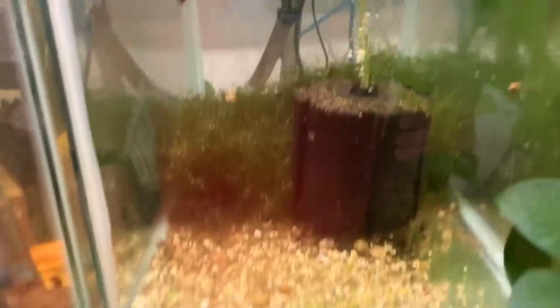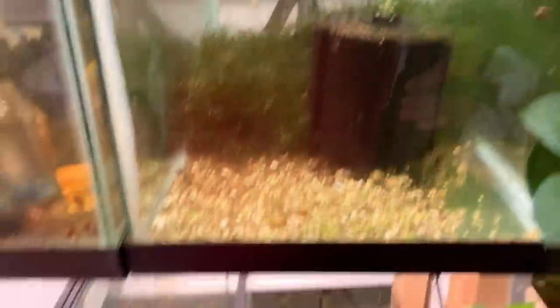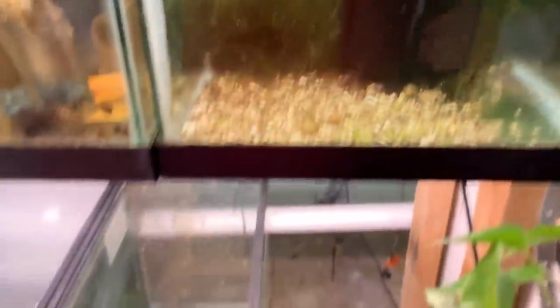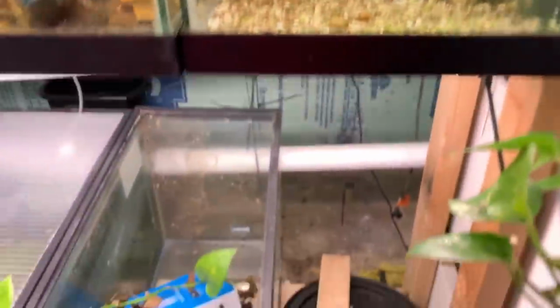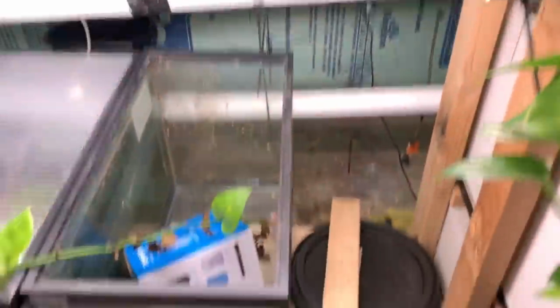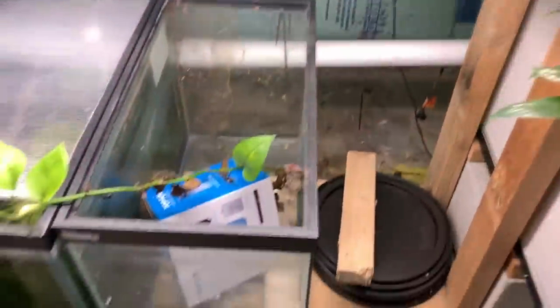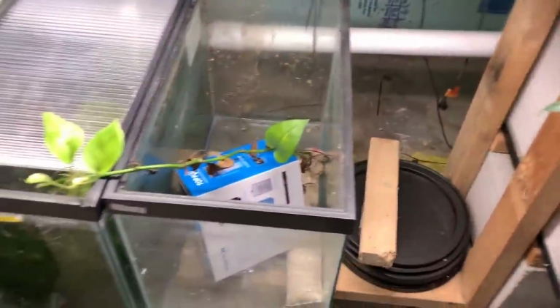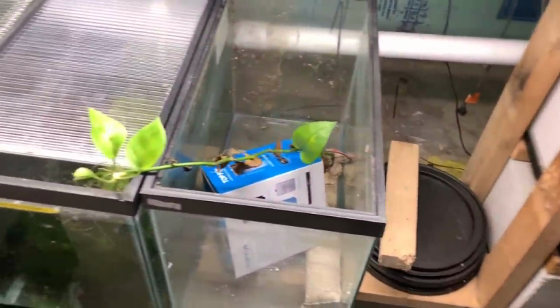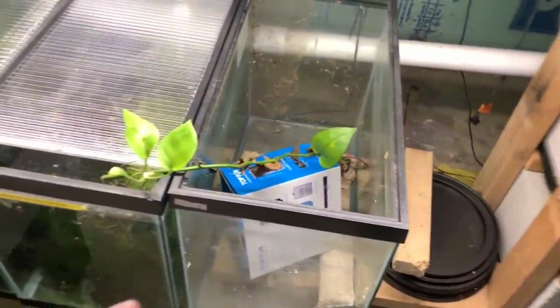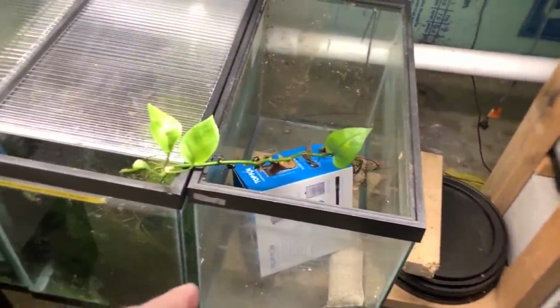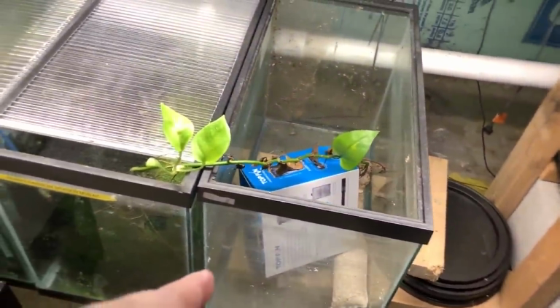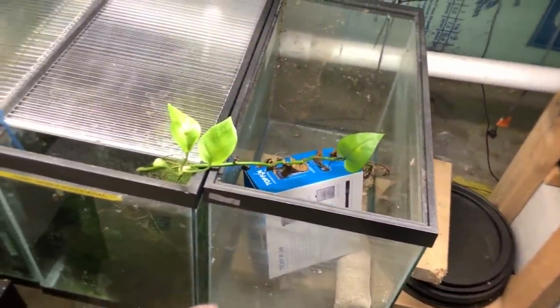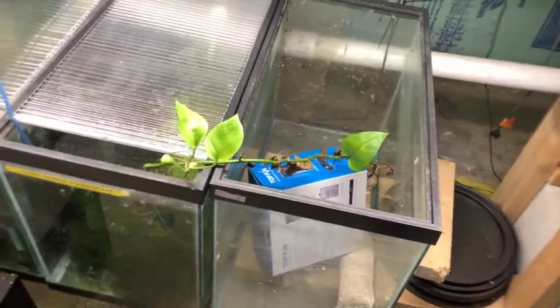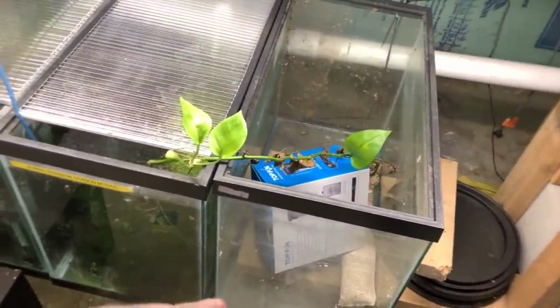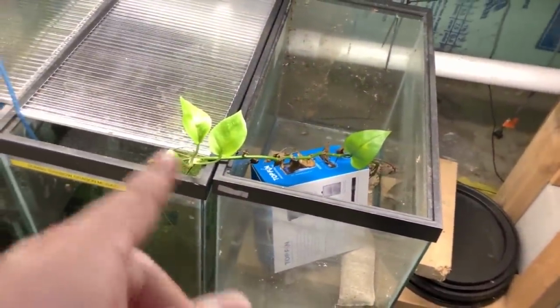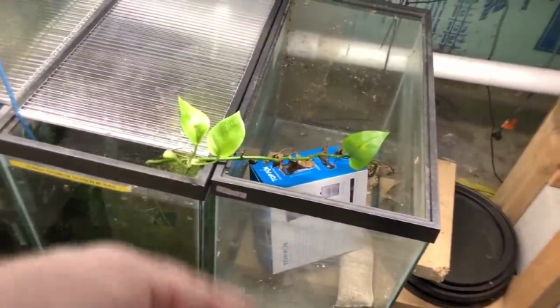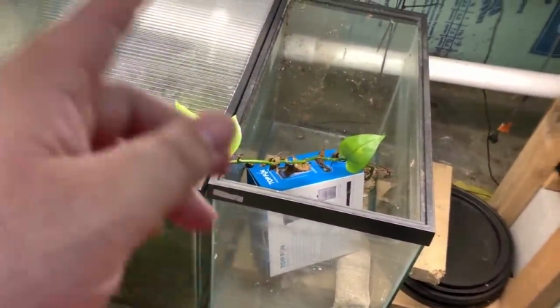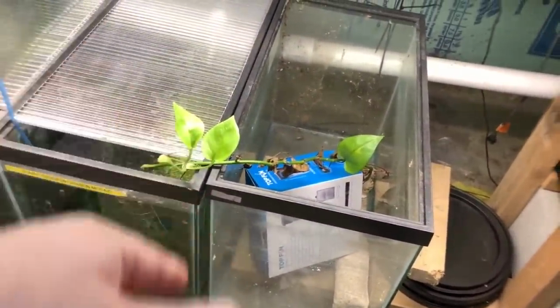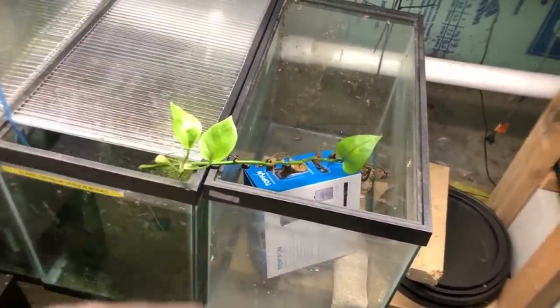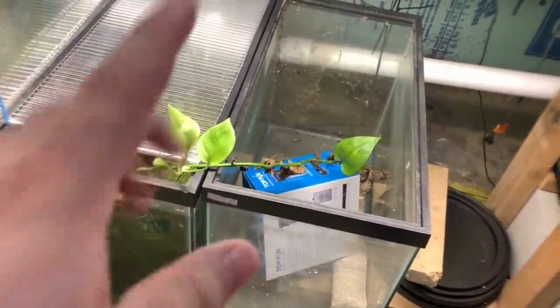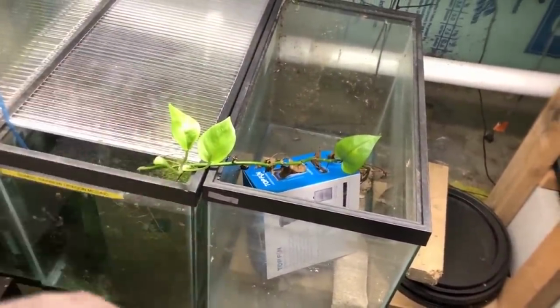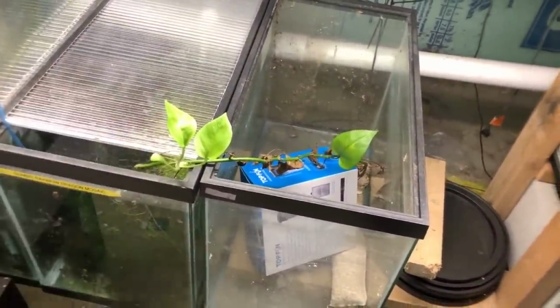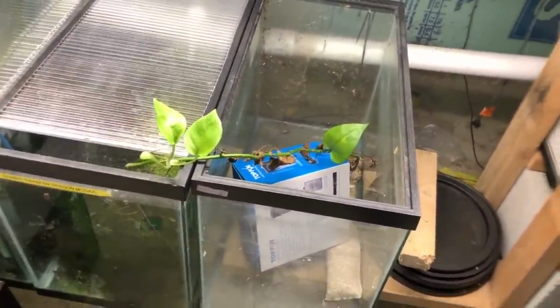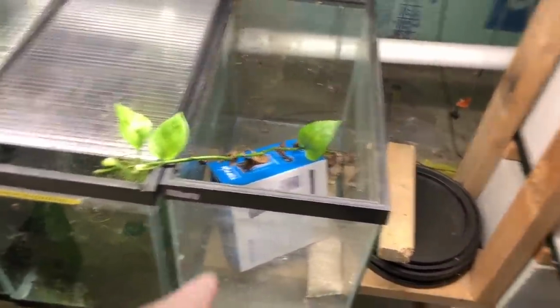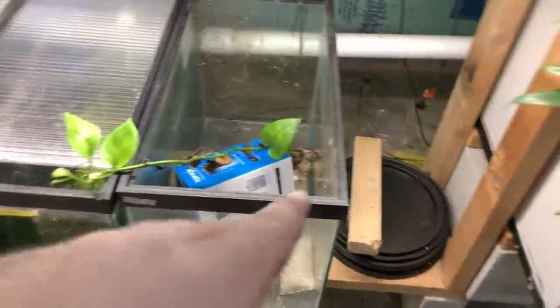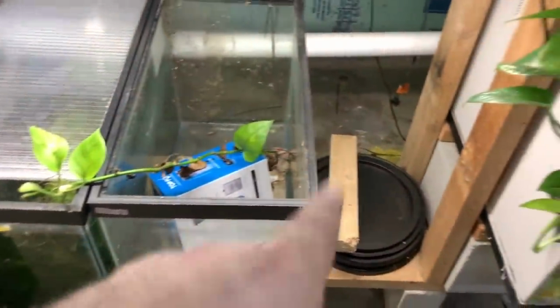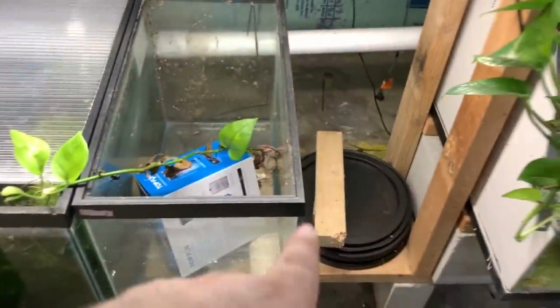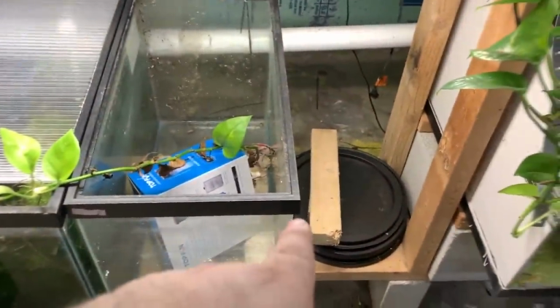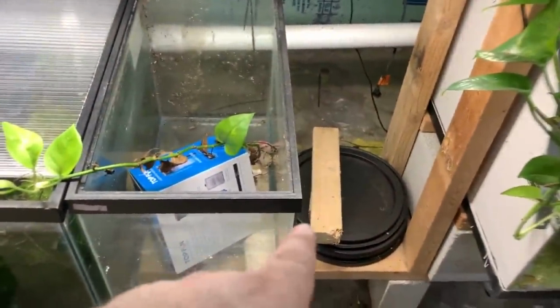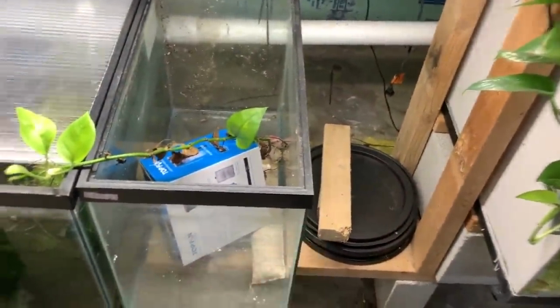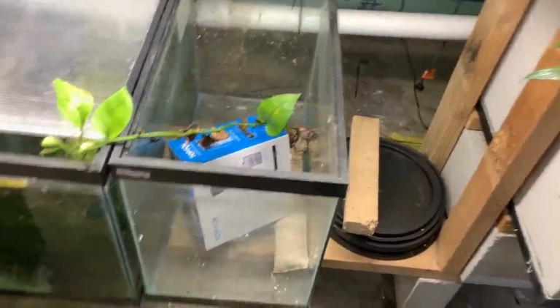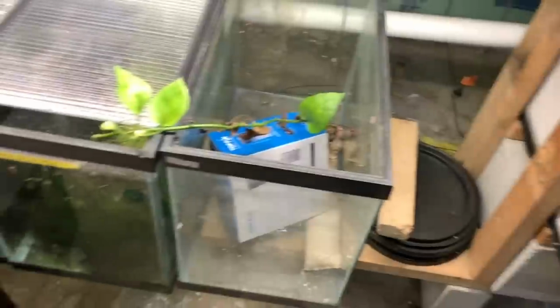We've got some work to do down here. There's an empty tank that has to be drilled, cleaned, and plumbed, and then a 10-gallon will go there.